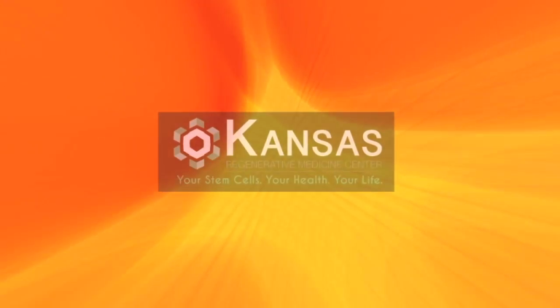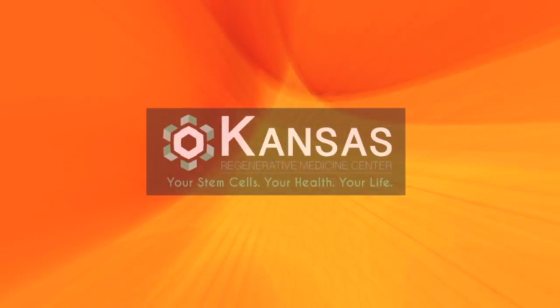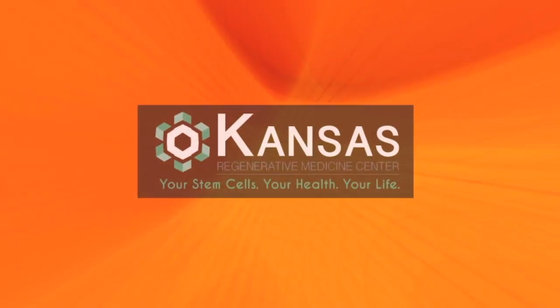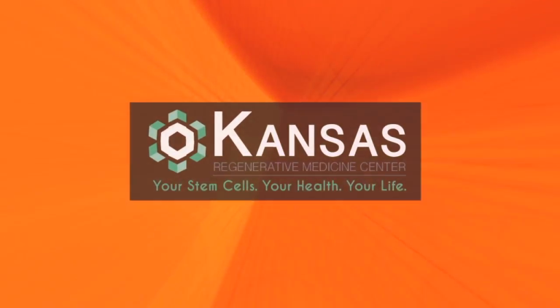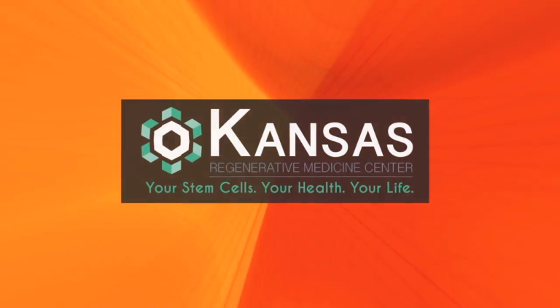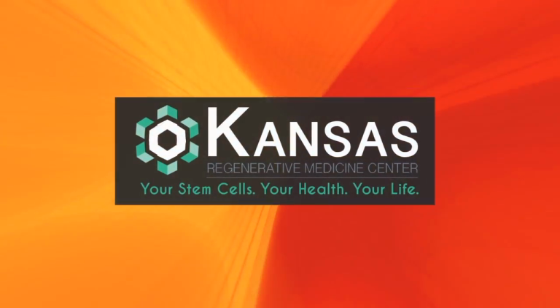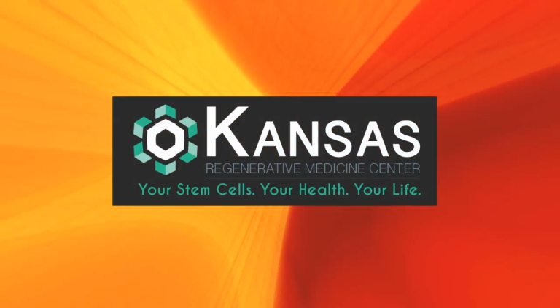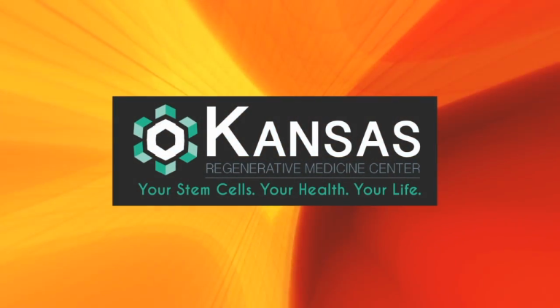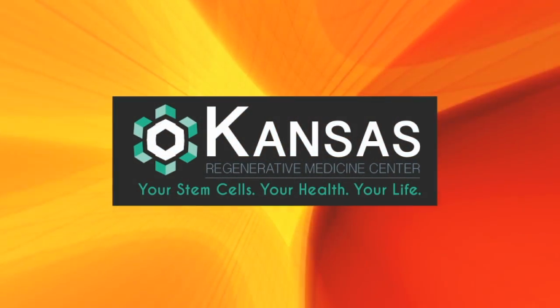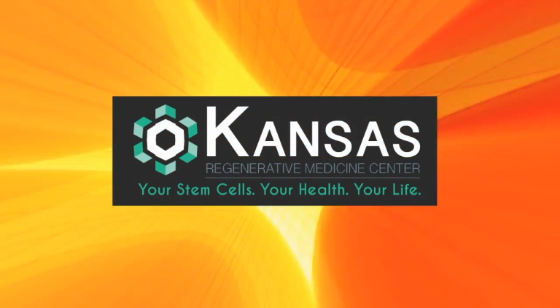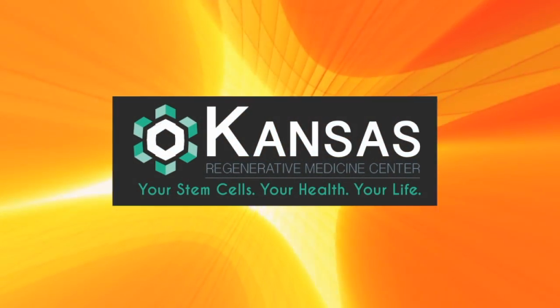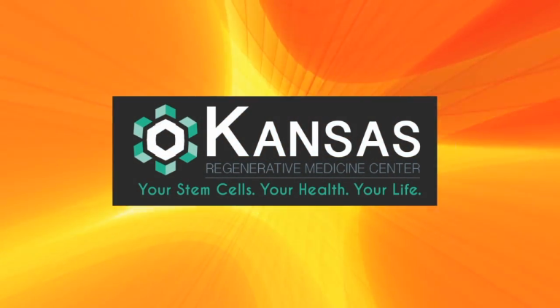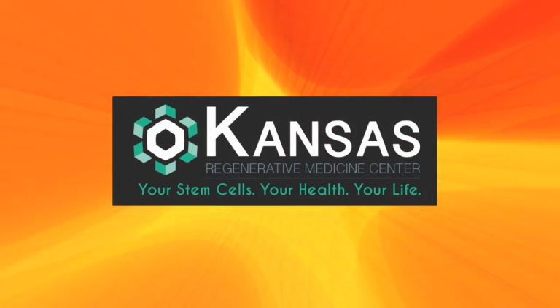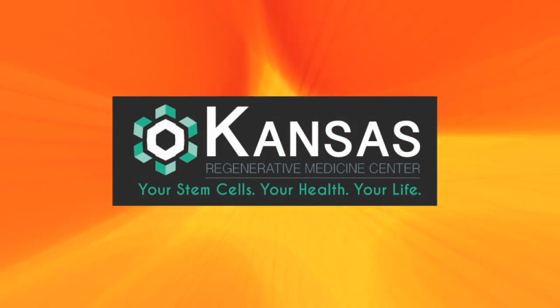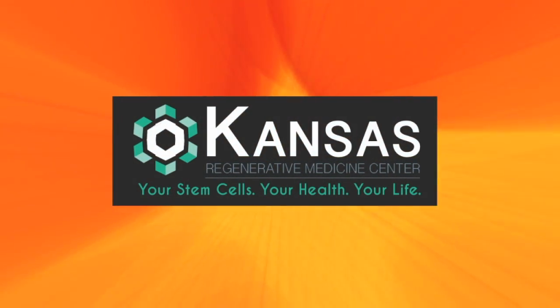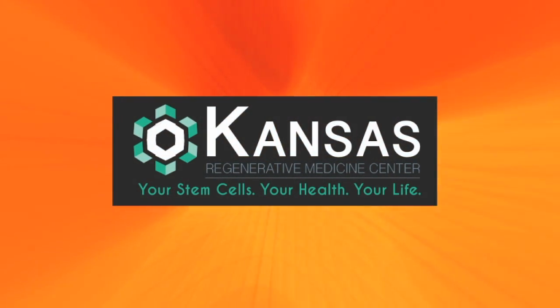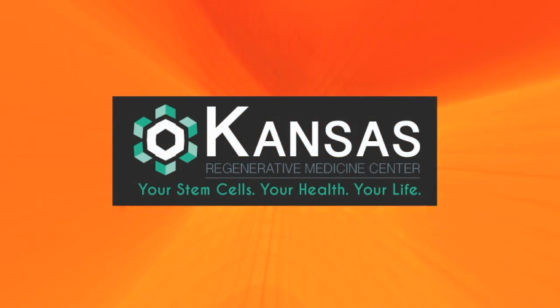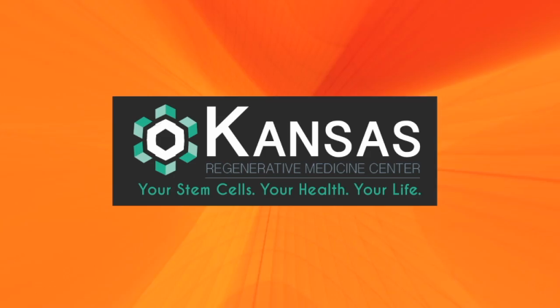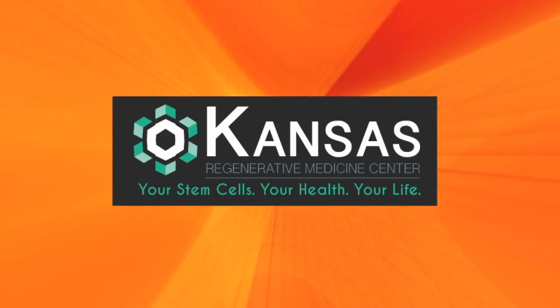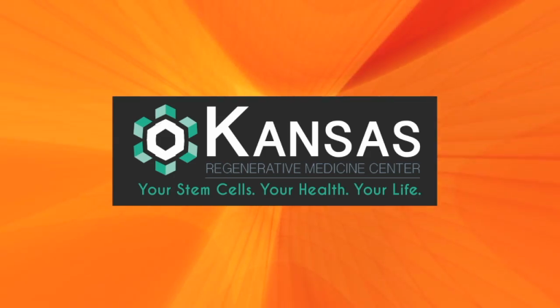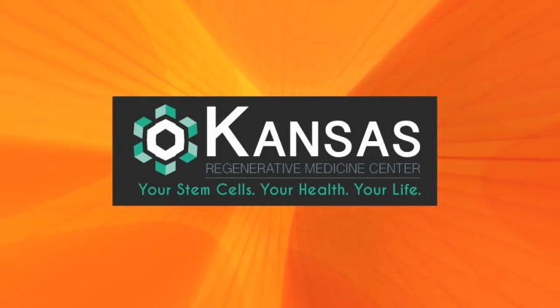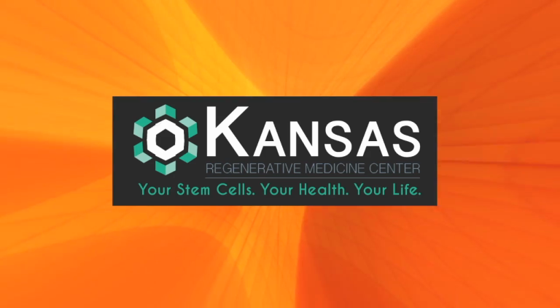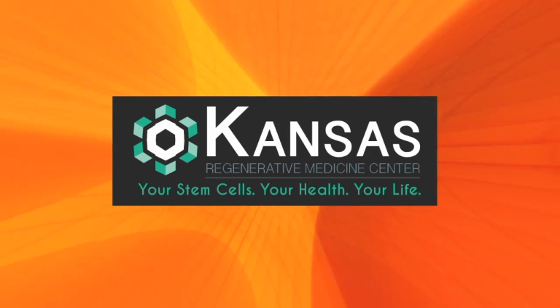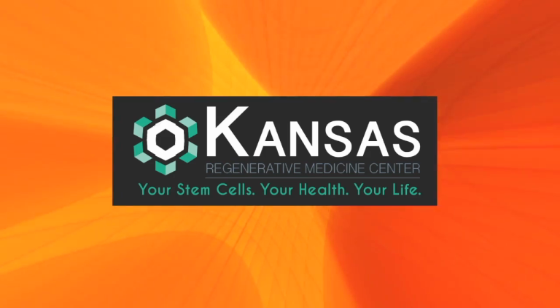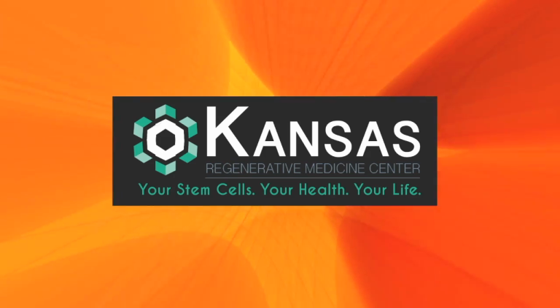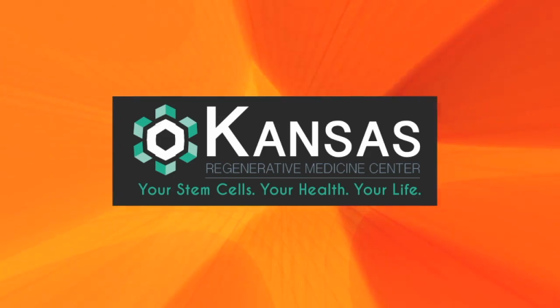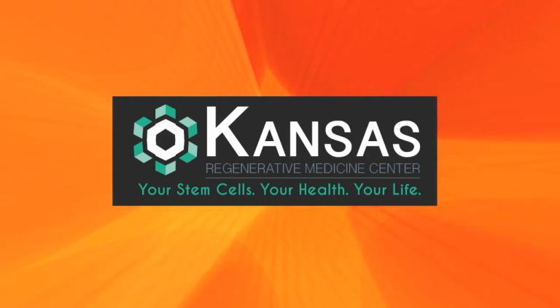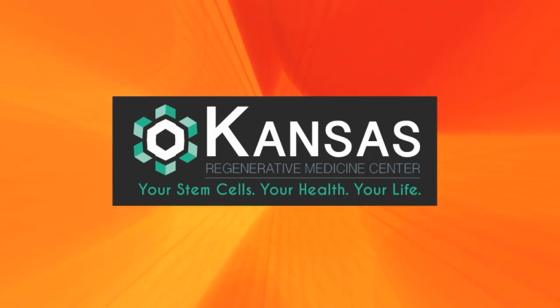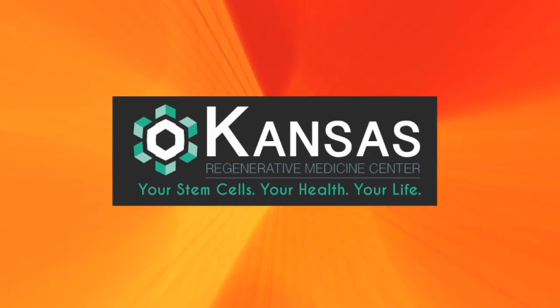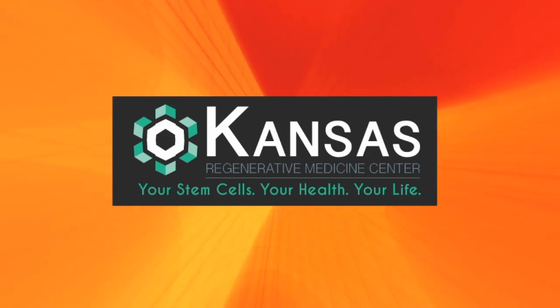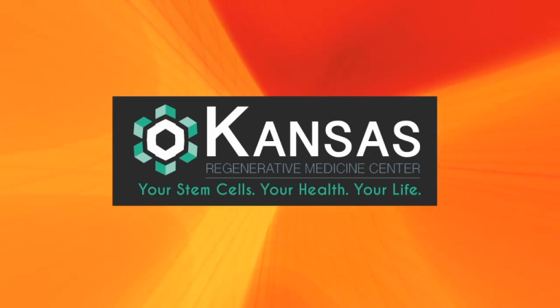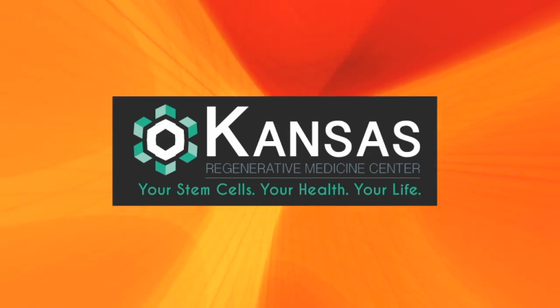This segment brought to you by Kansas Regenerative Medicine. Your stem cells, your health, your life.